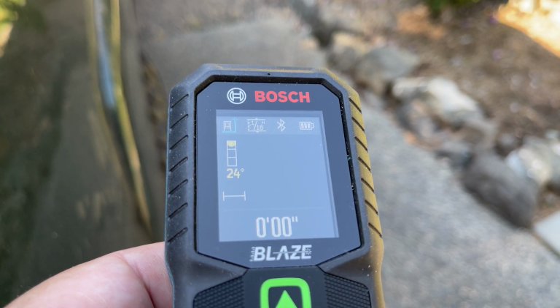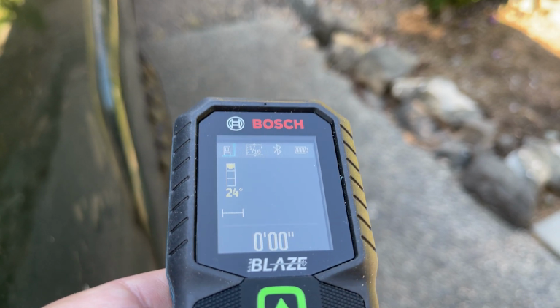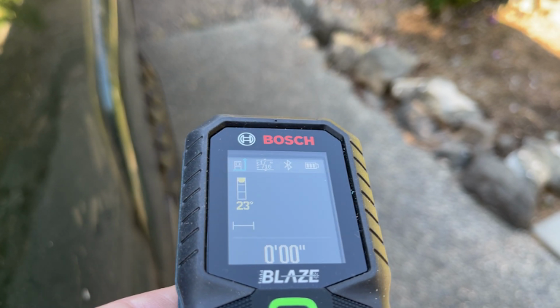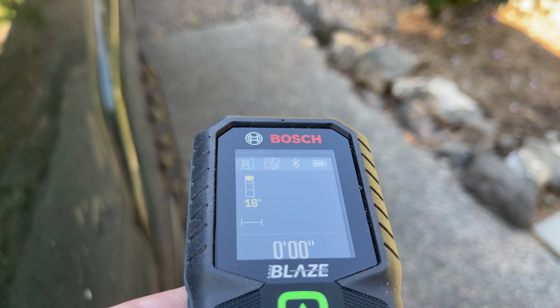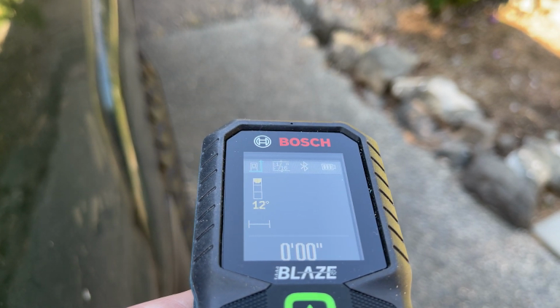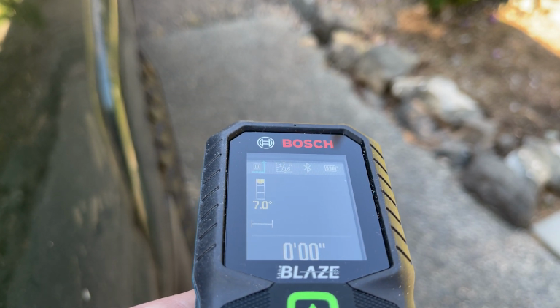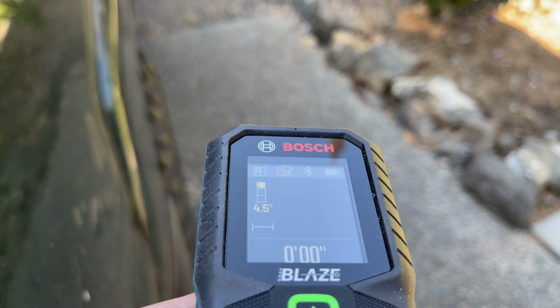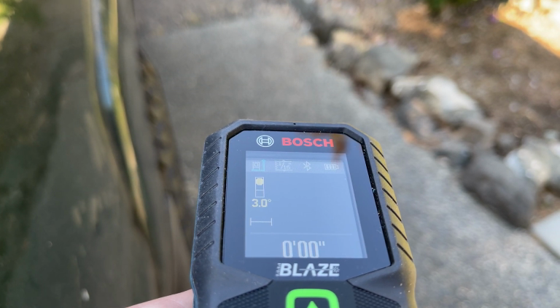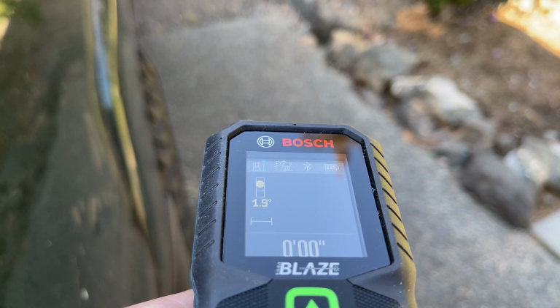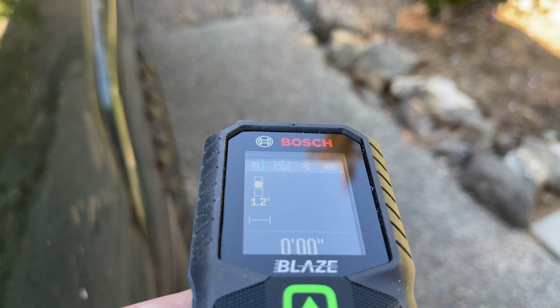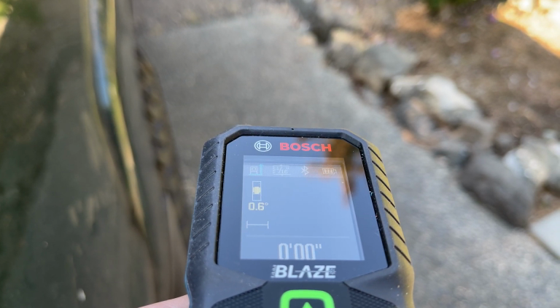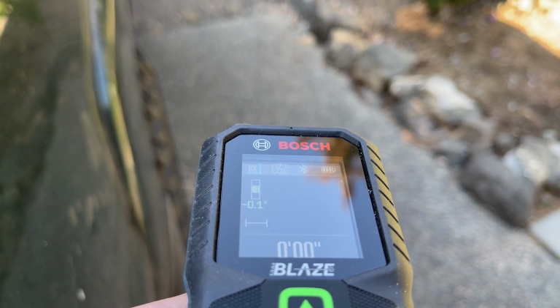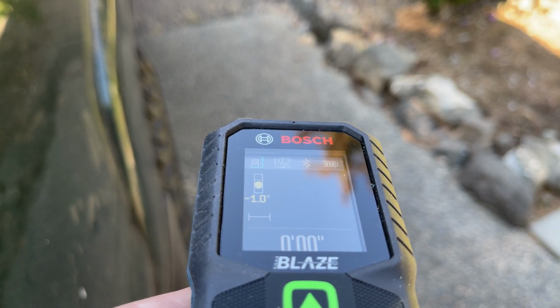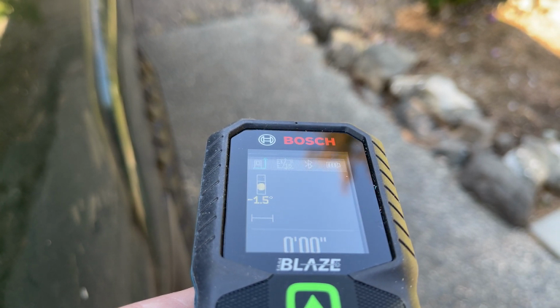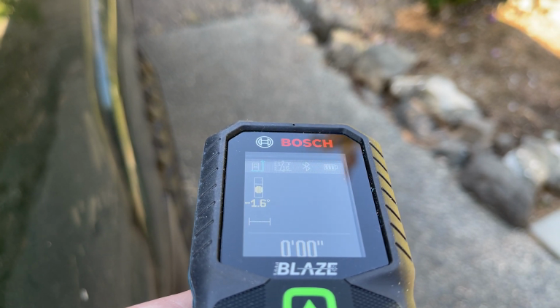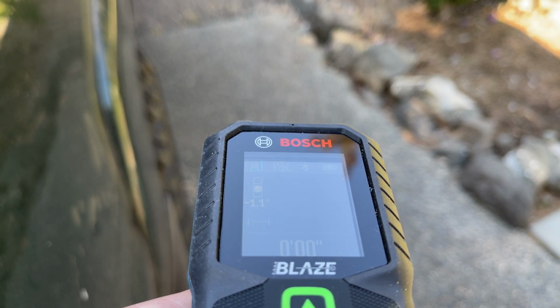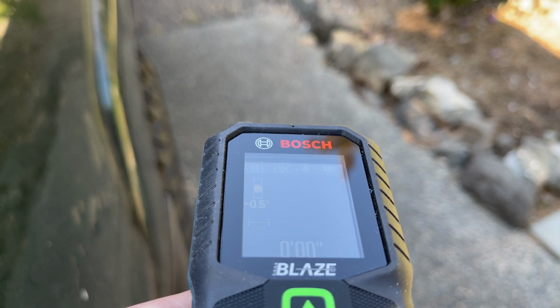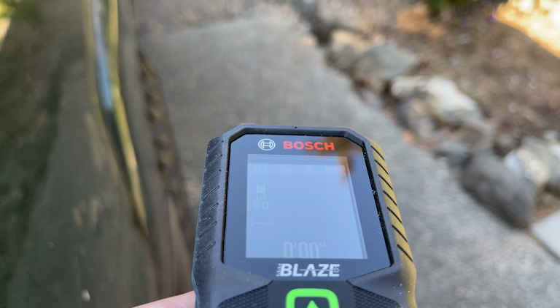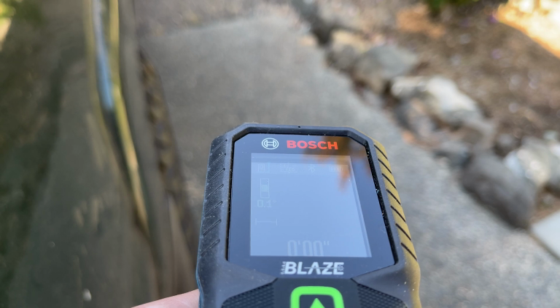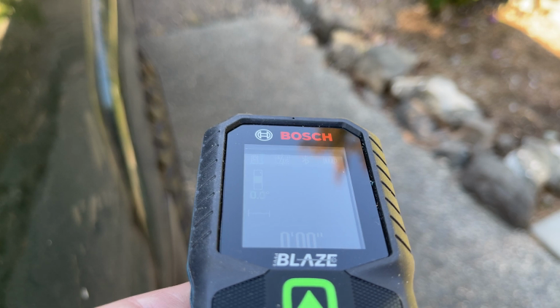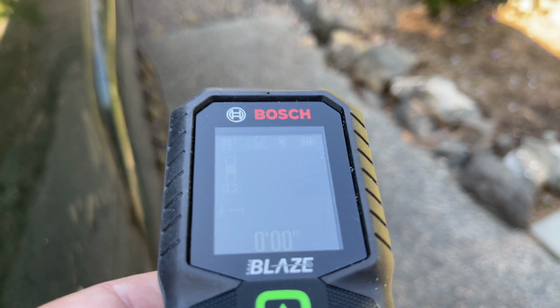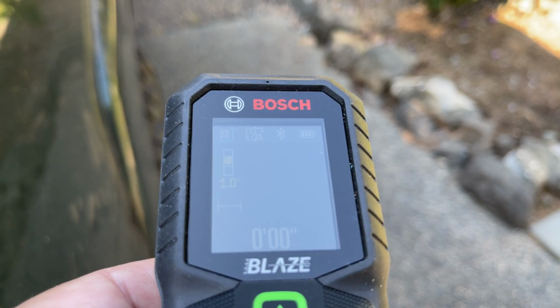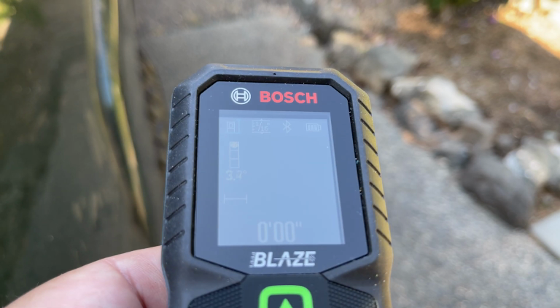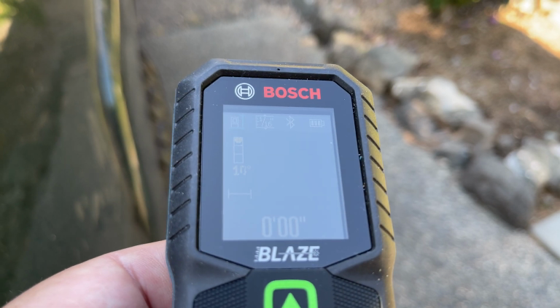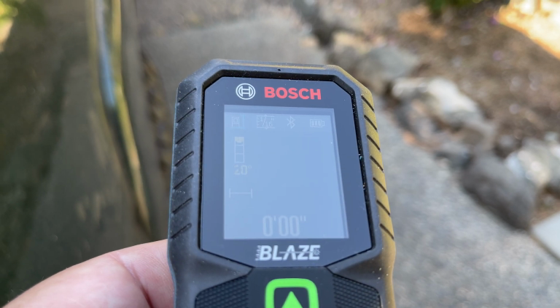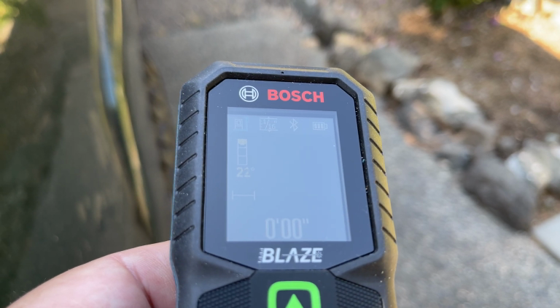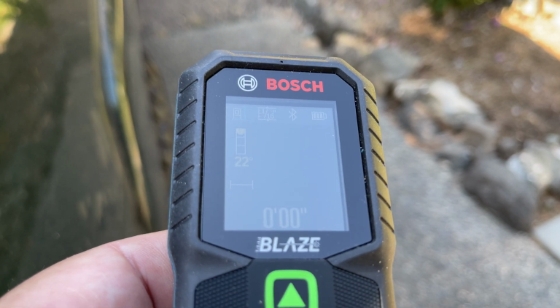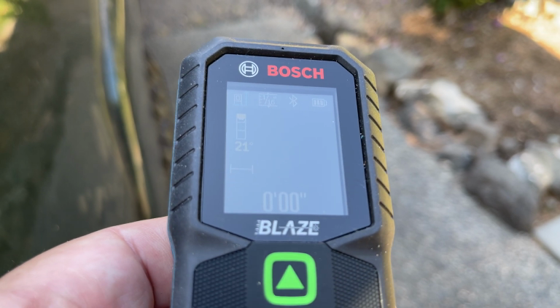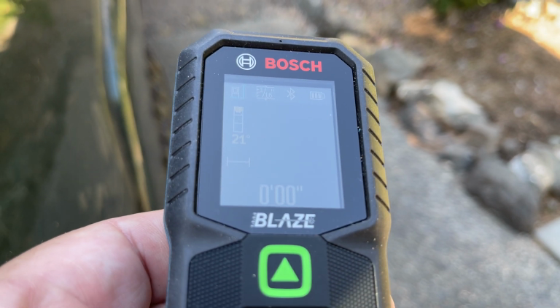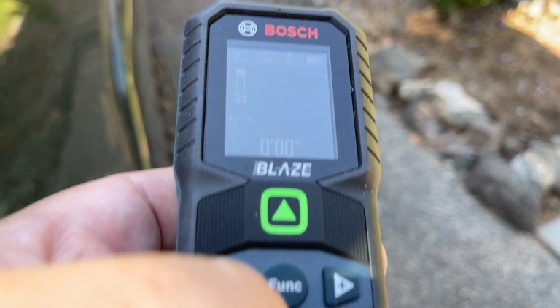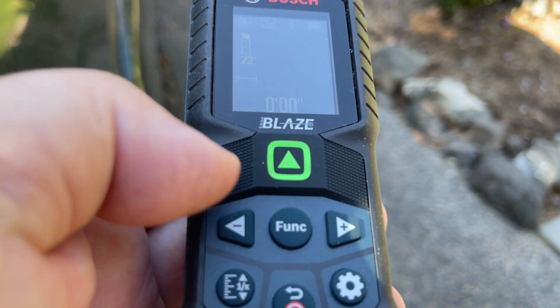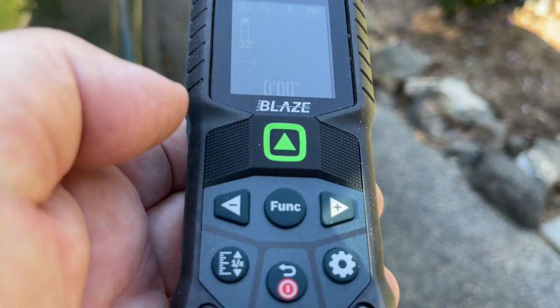It has an inclinometer where it'll tell you what angle it is. I don't know how well that works.